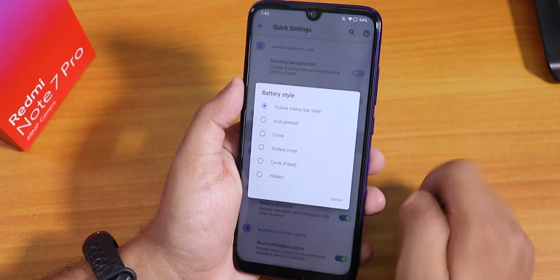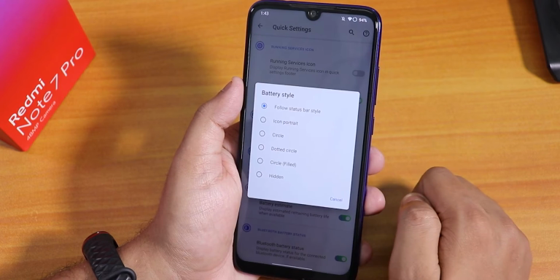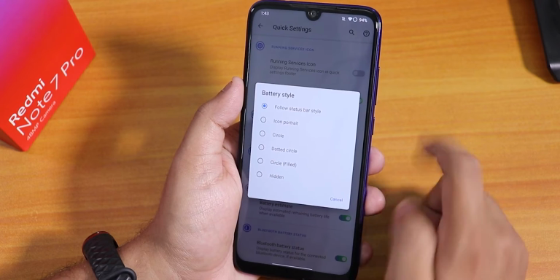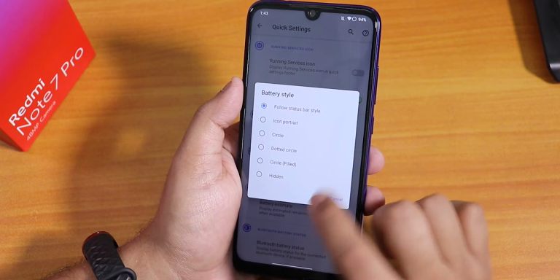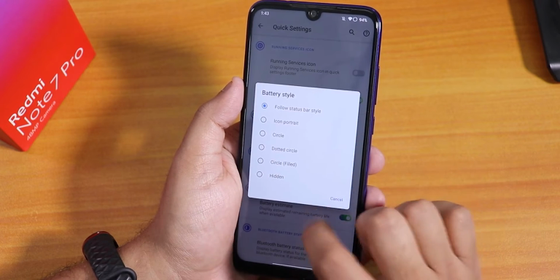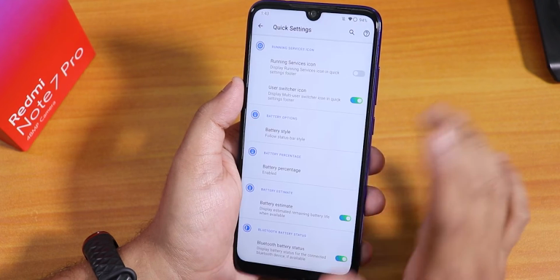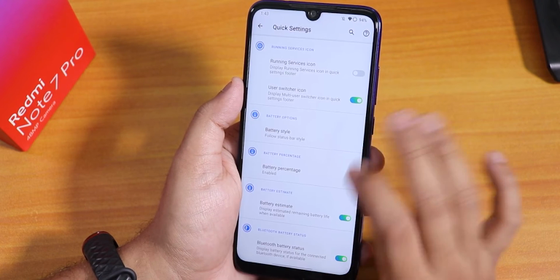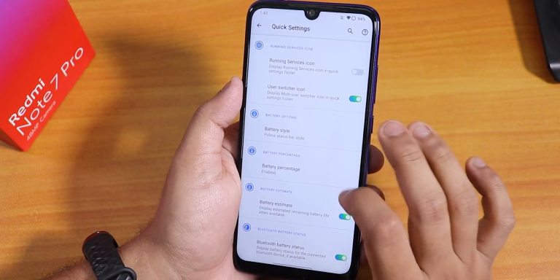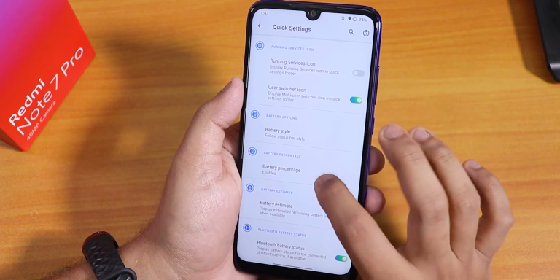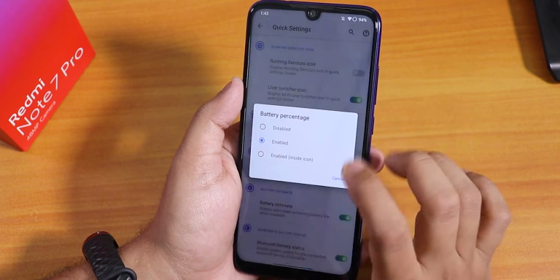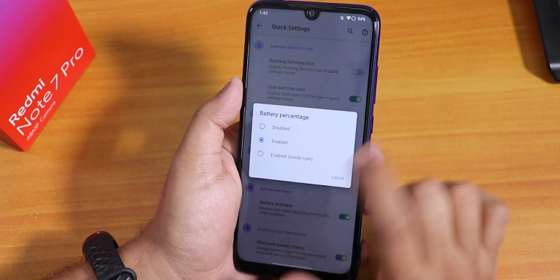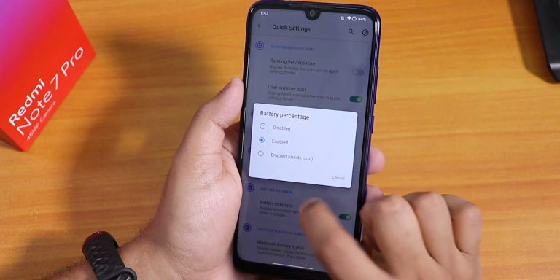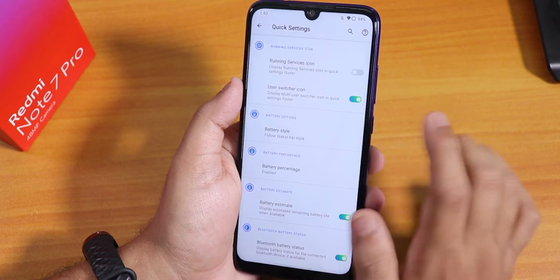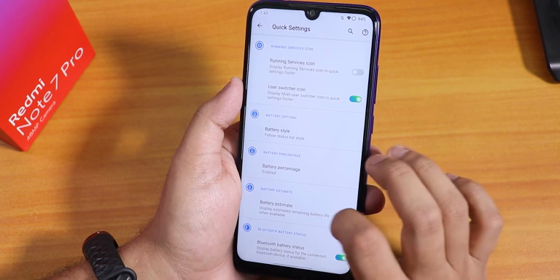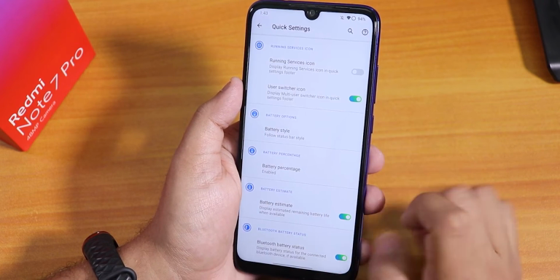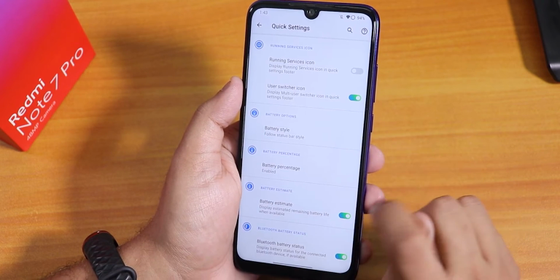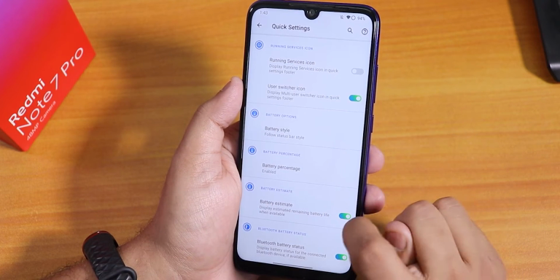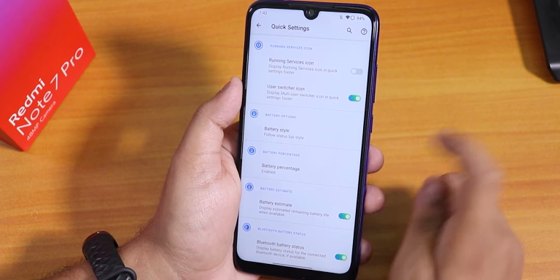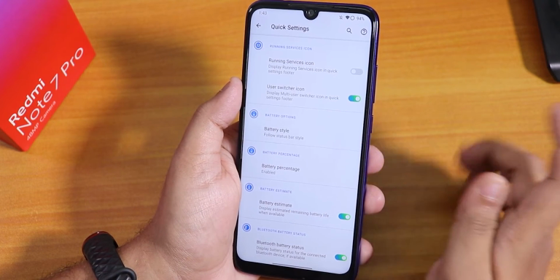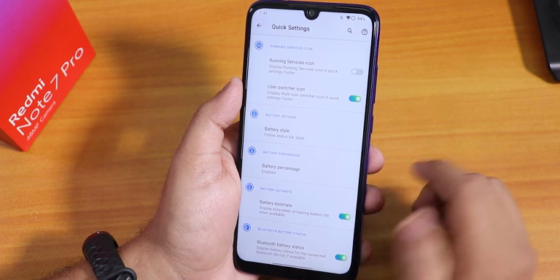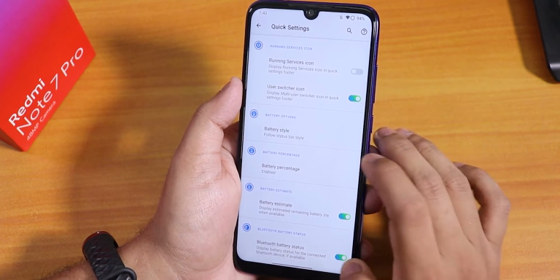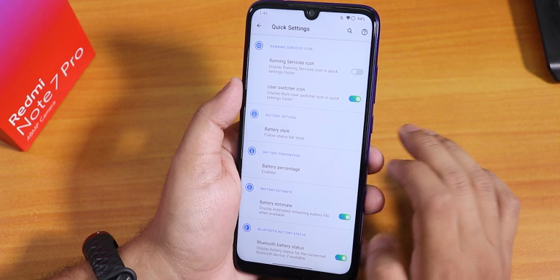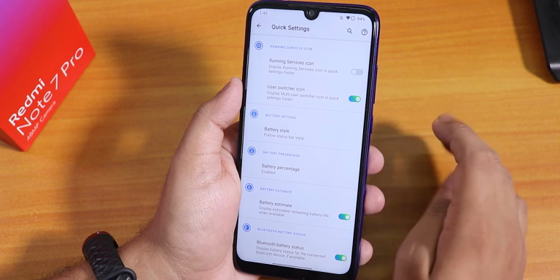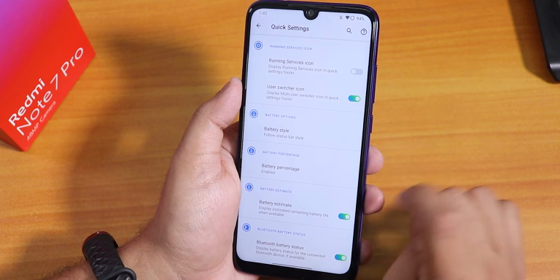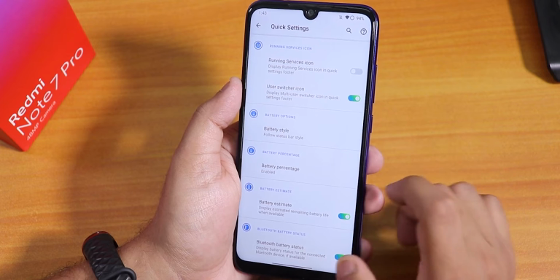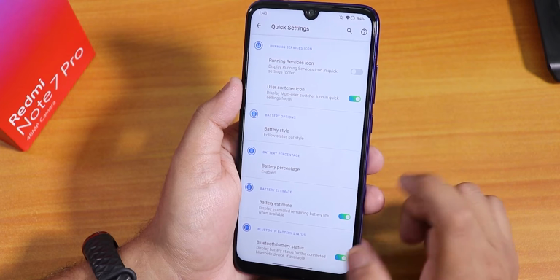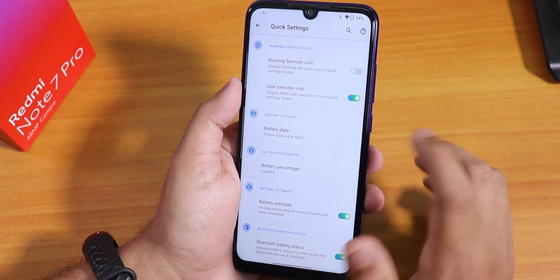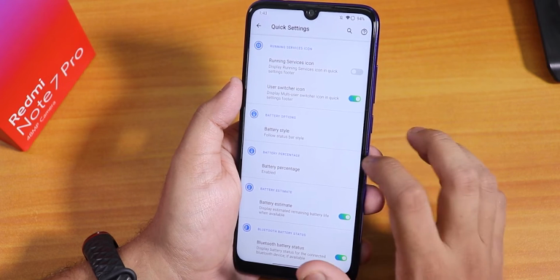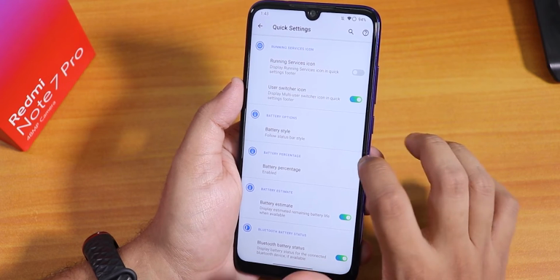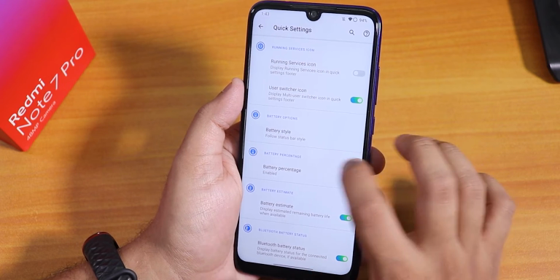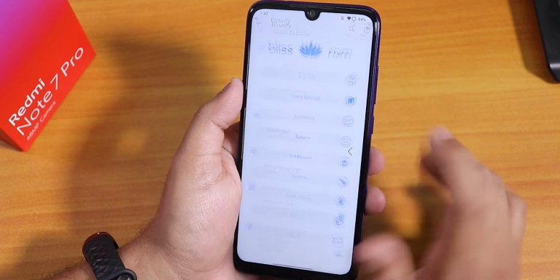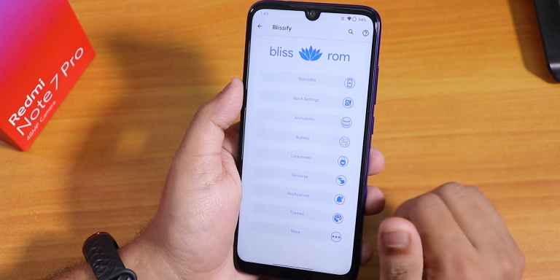Battery style is there in the quick settings panel. Battery percentage can be enabled, and battery estimates and Bluetooth battery stats are also present.